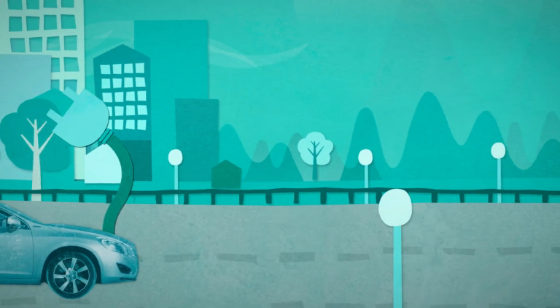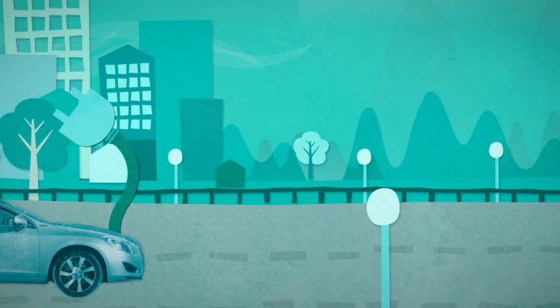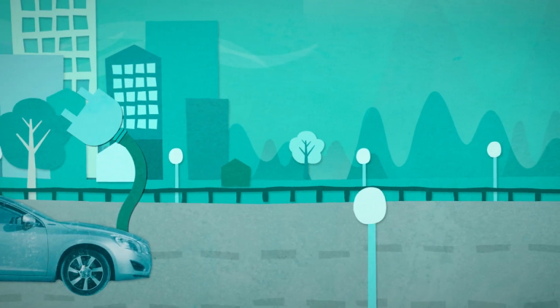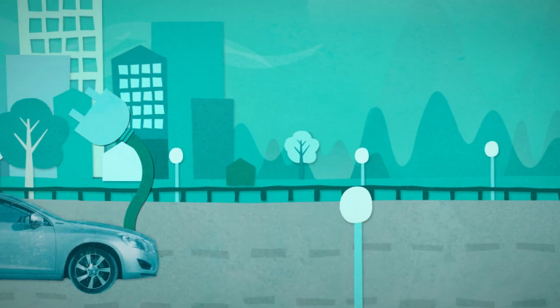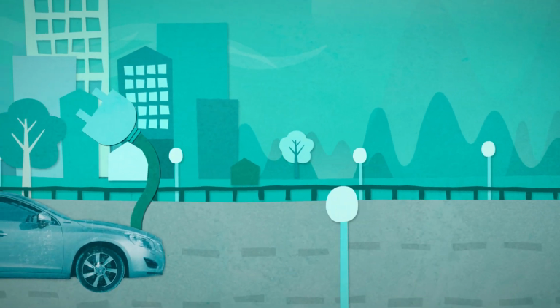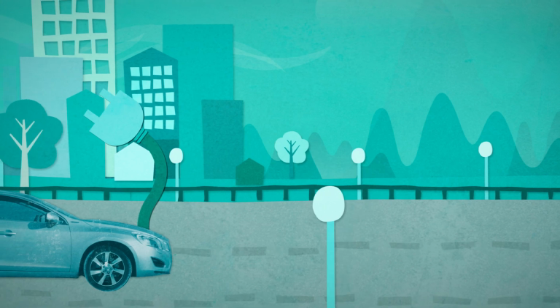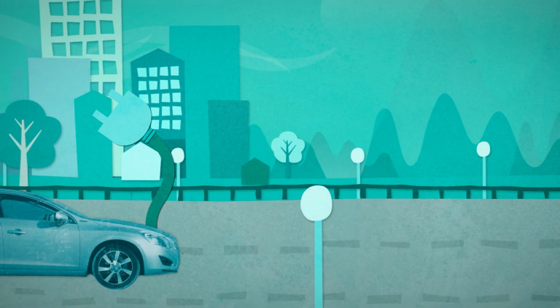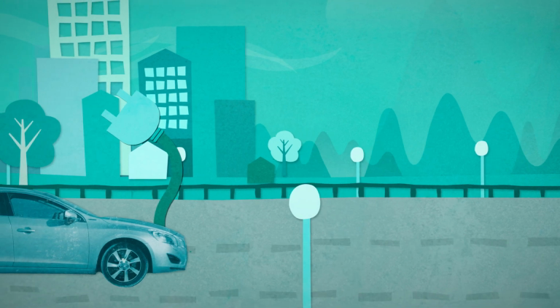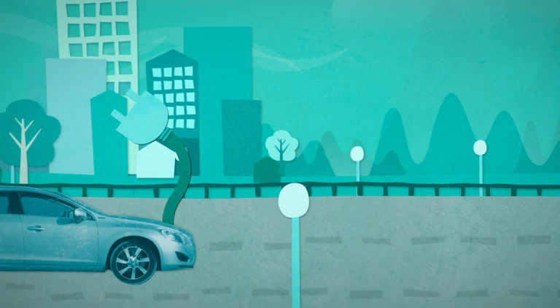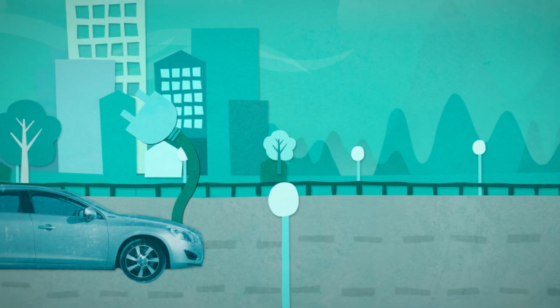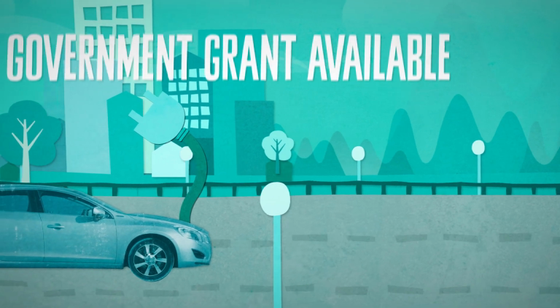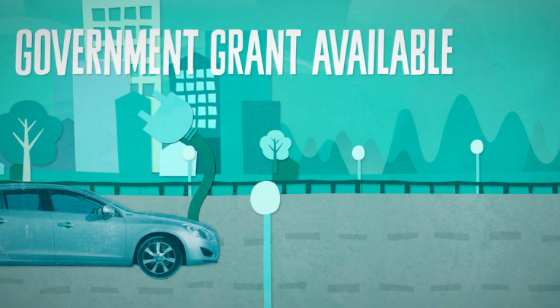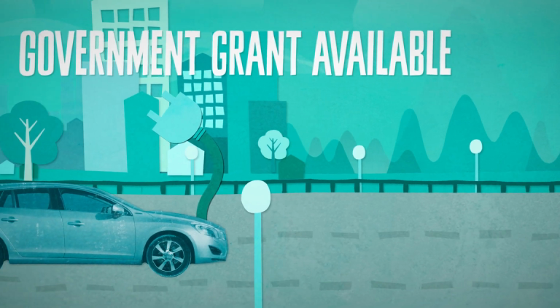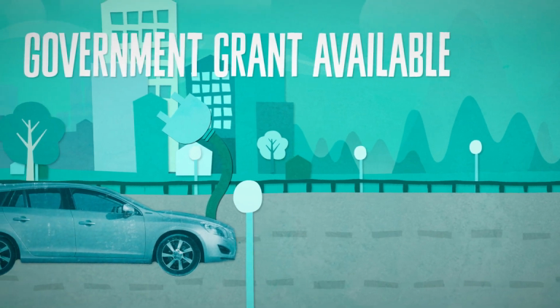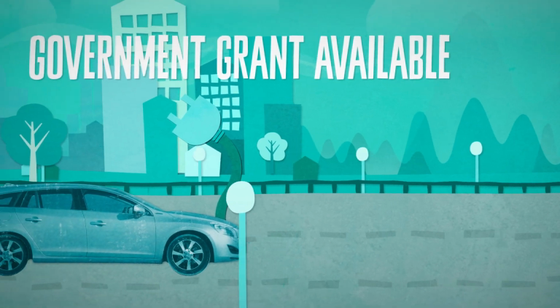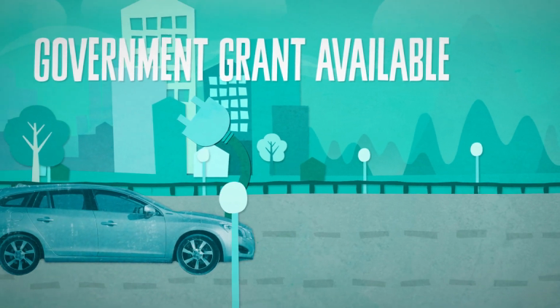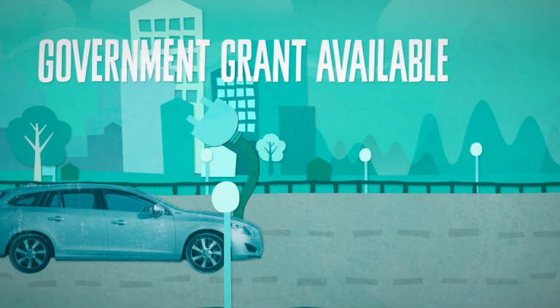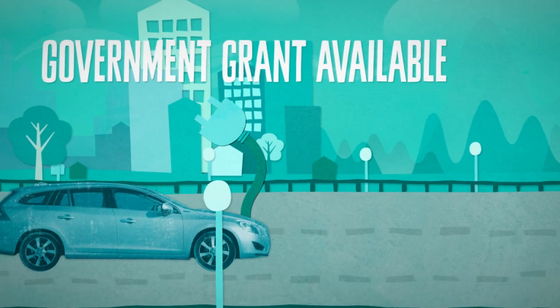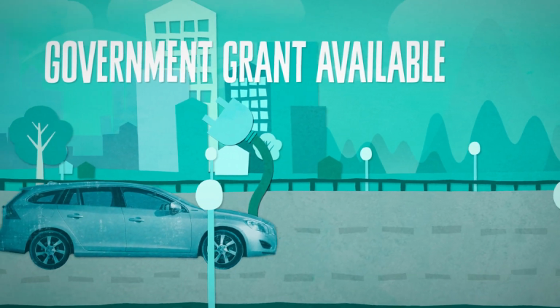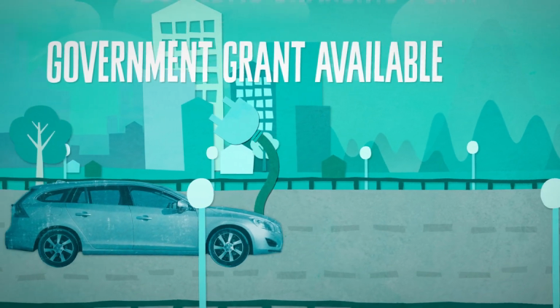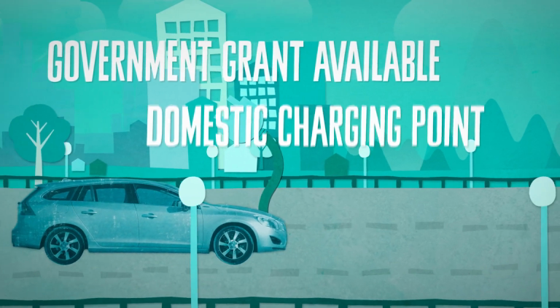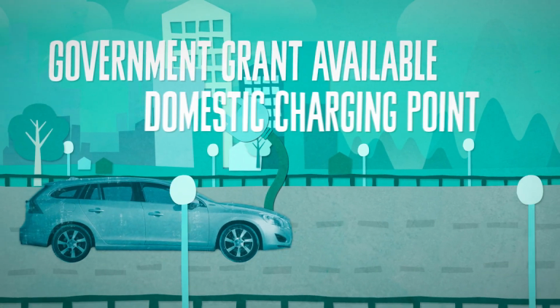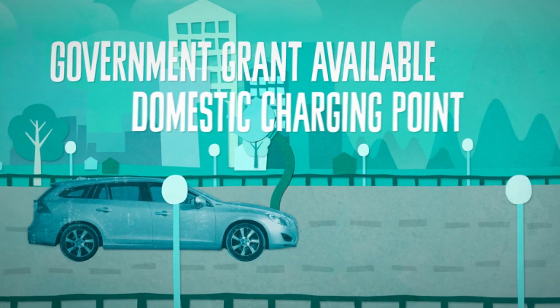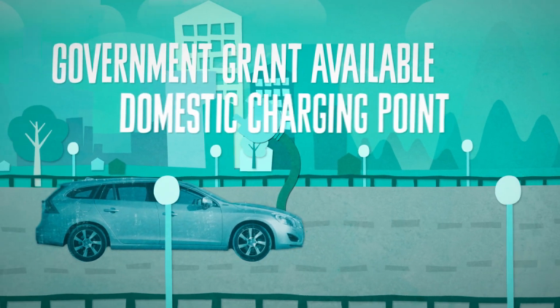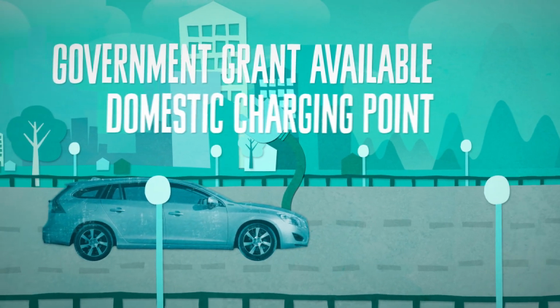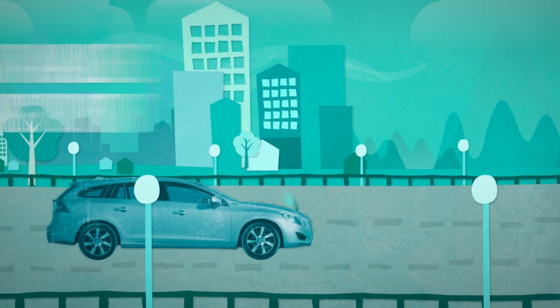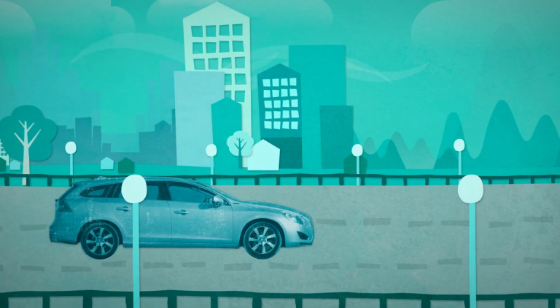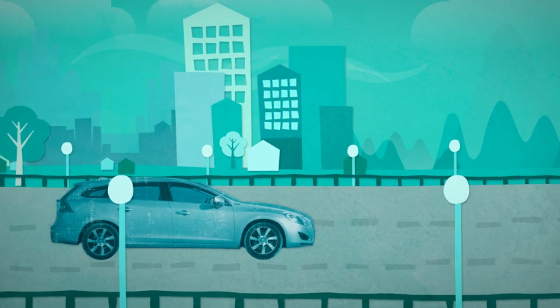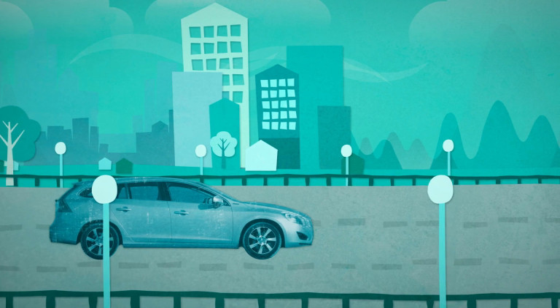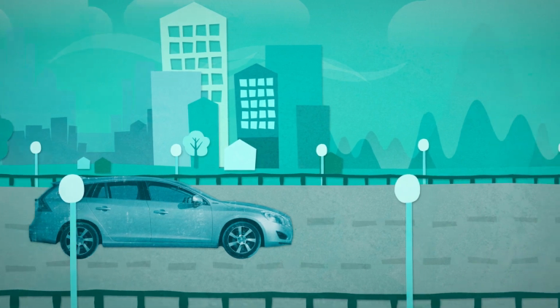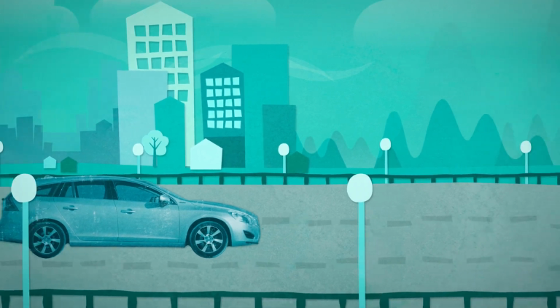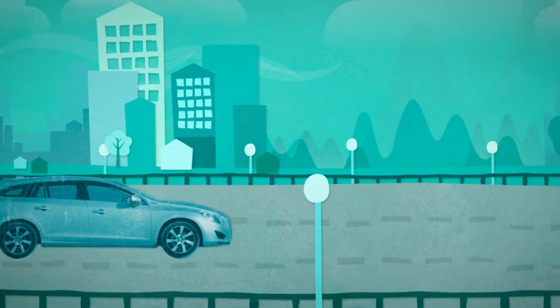You need to be able to plug the car into the mains to recharge it. There is a government grant available if you need to install a domestic charging point.